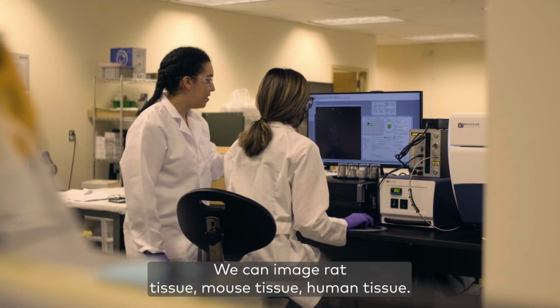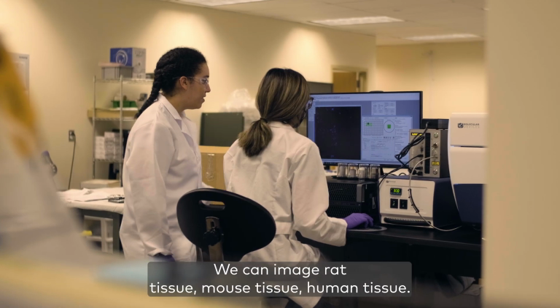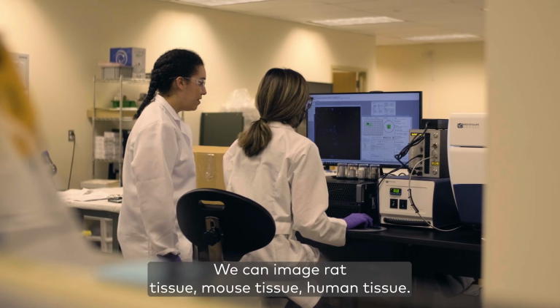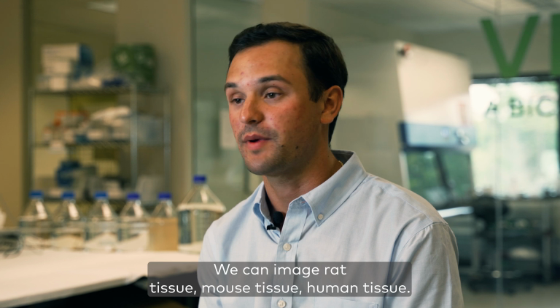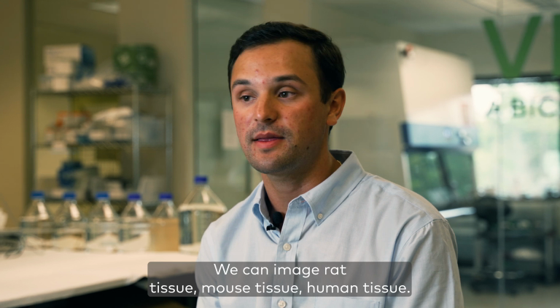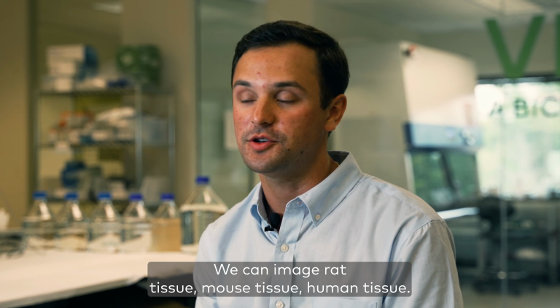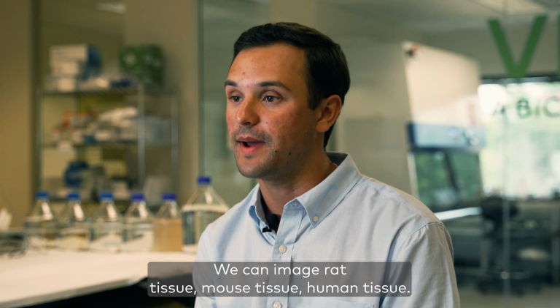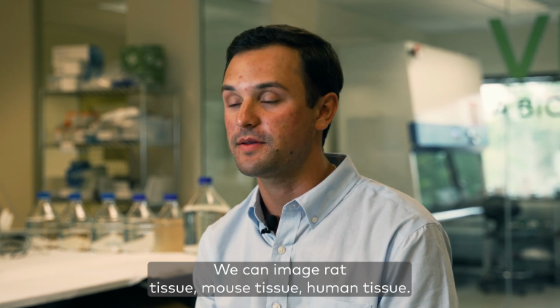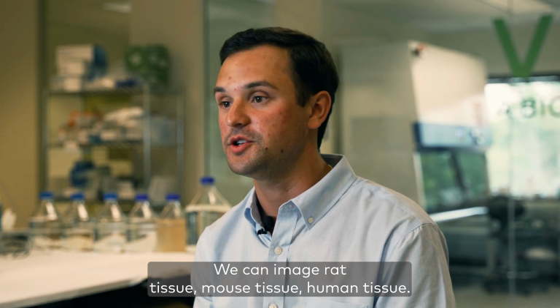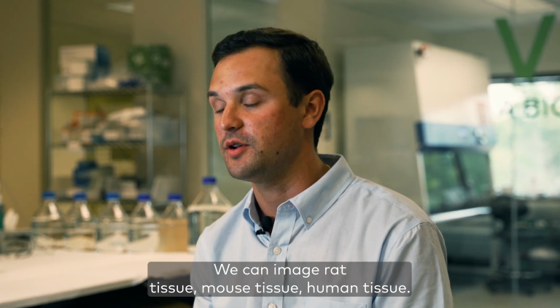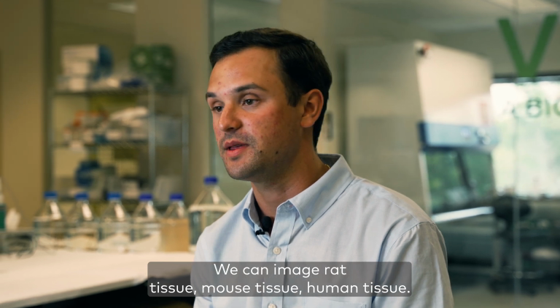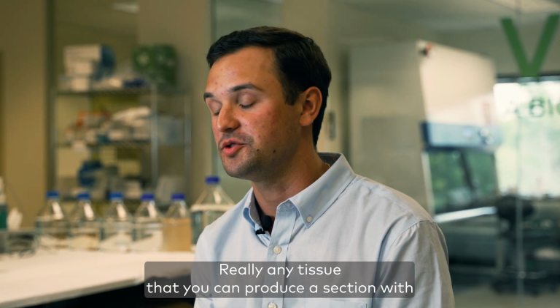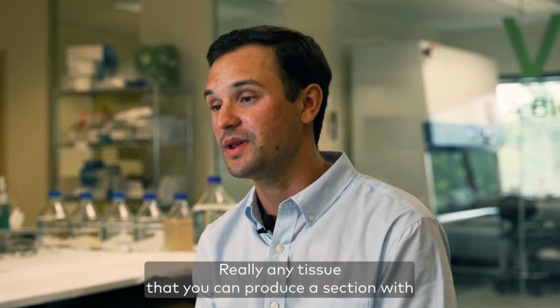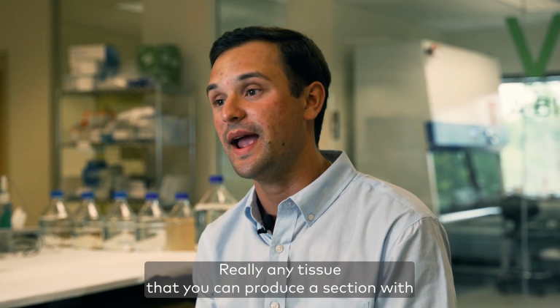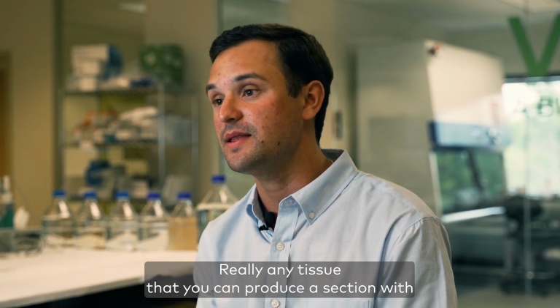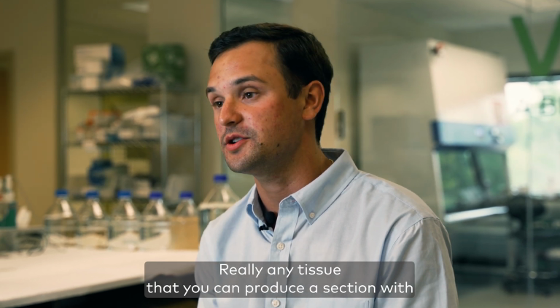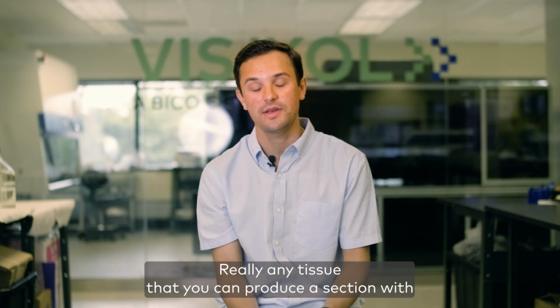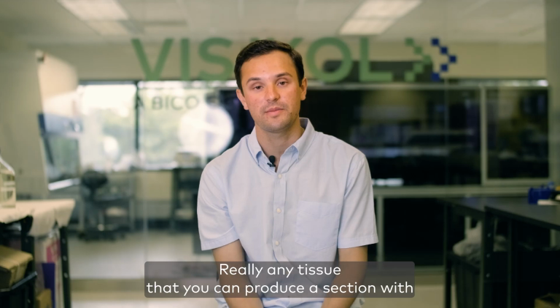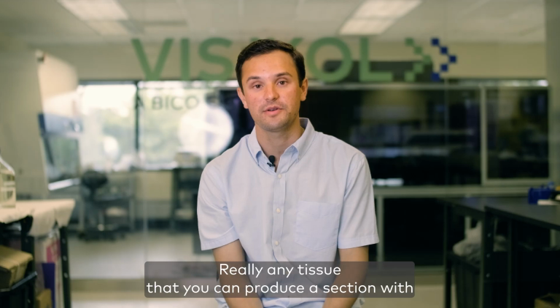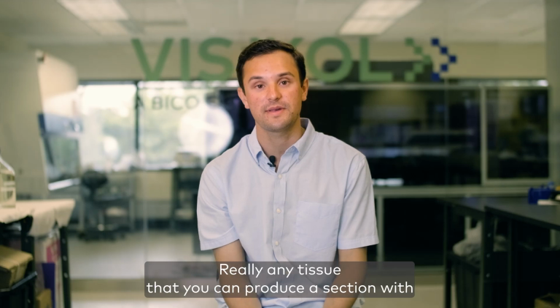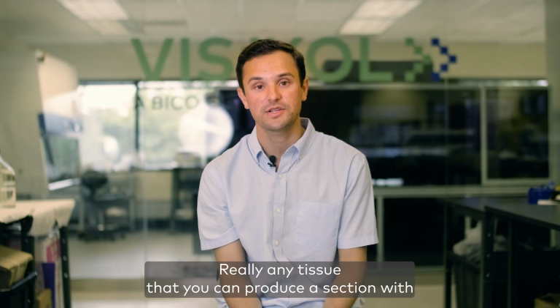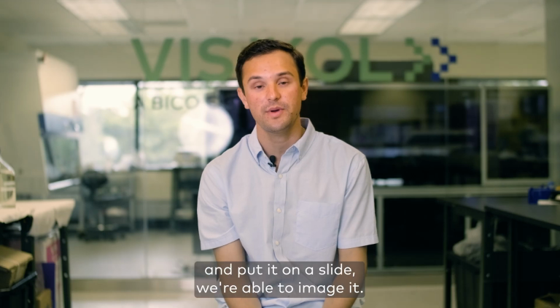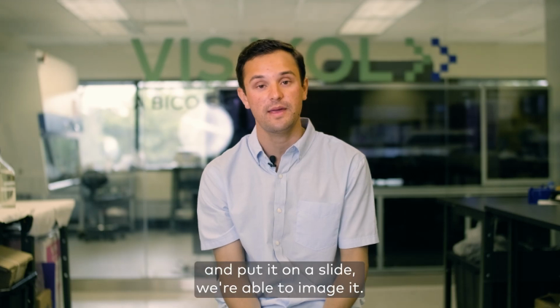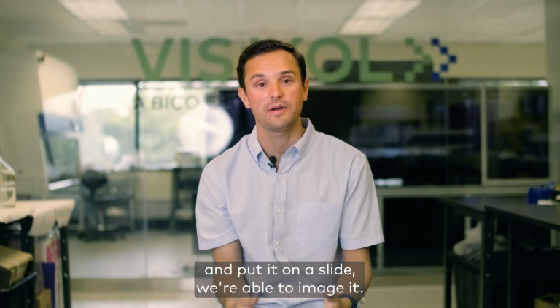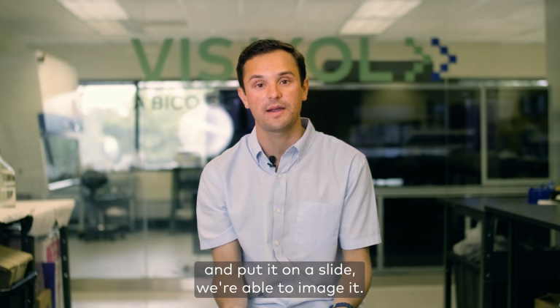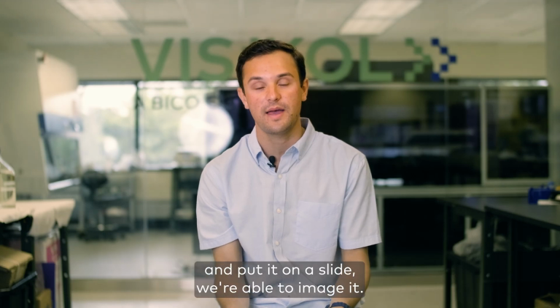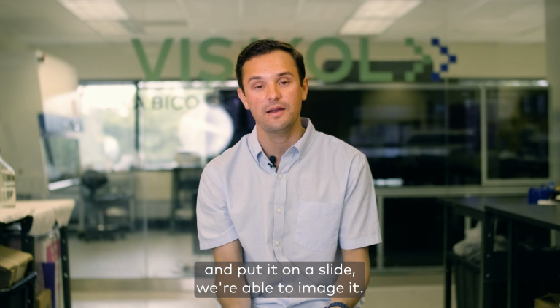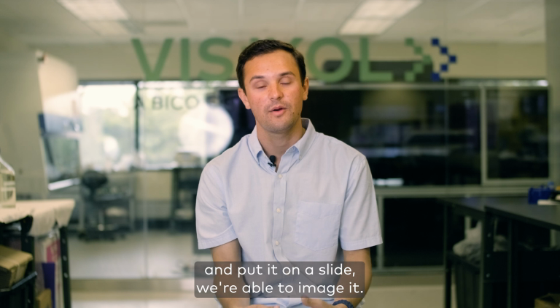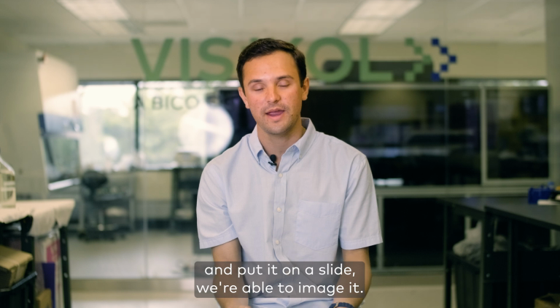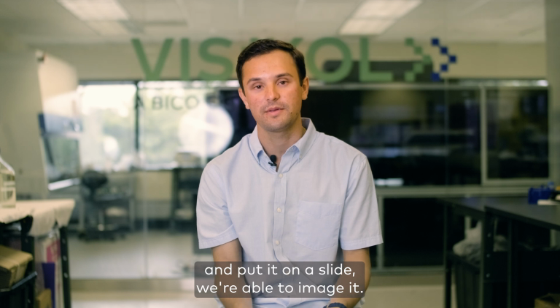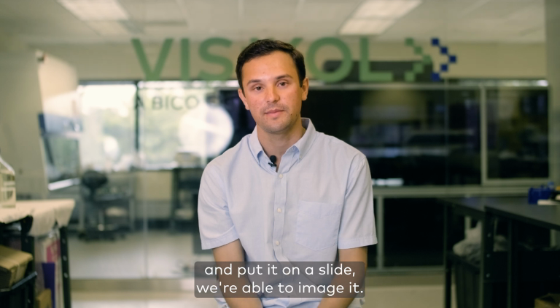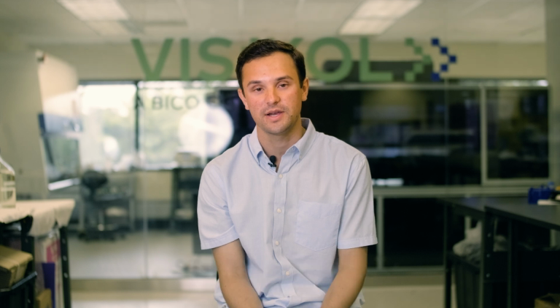We can image rat tissue, mouse tissue, human tissue — really any tissue that you can produce a section with and put it on a slide, we're able to image it.